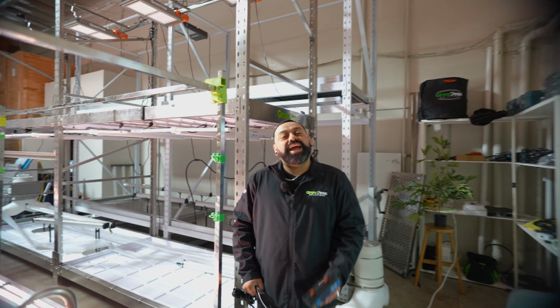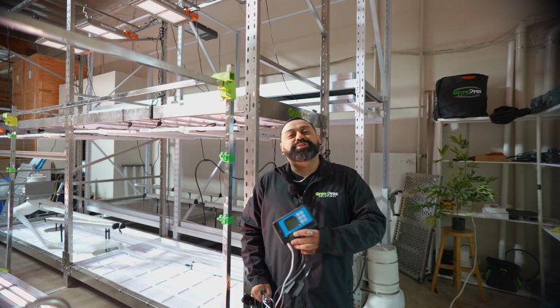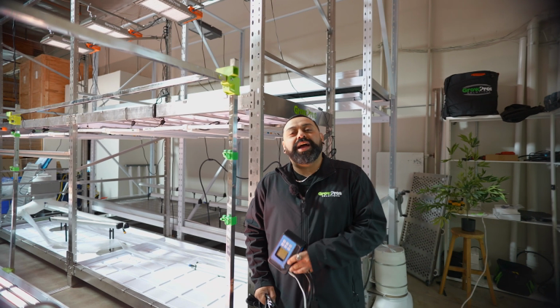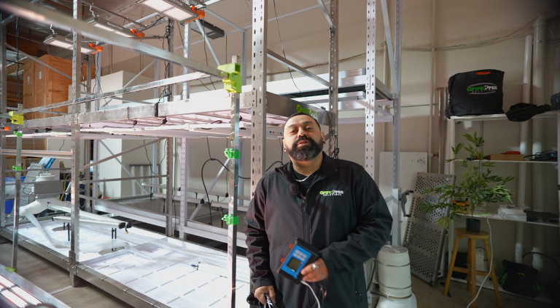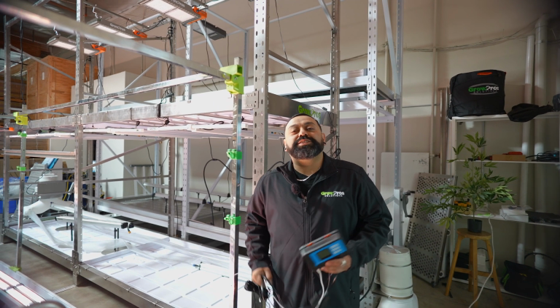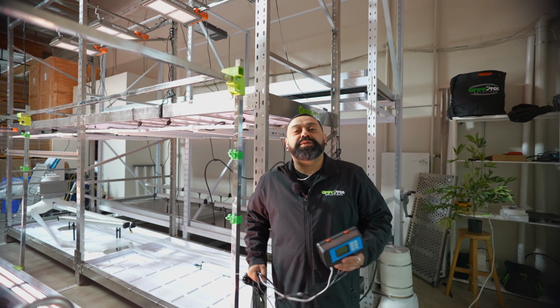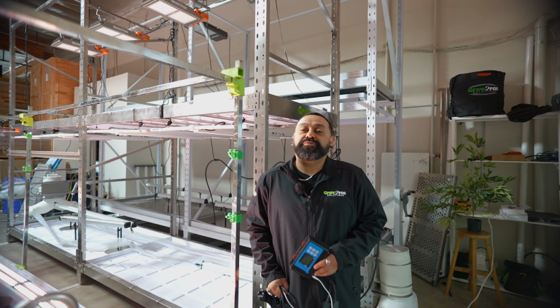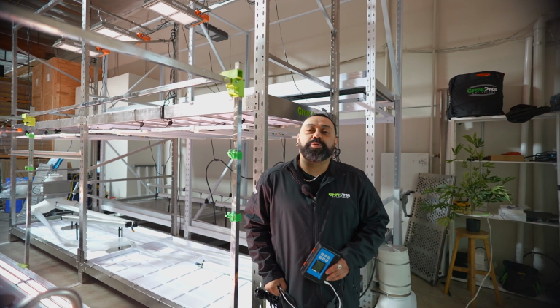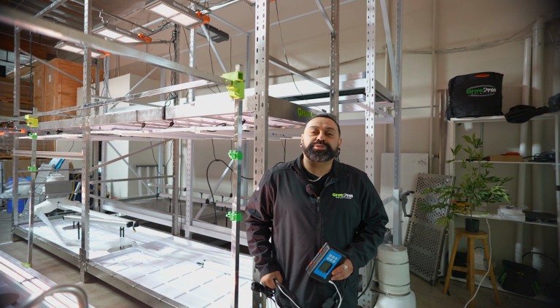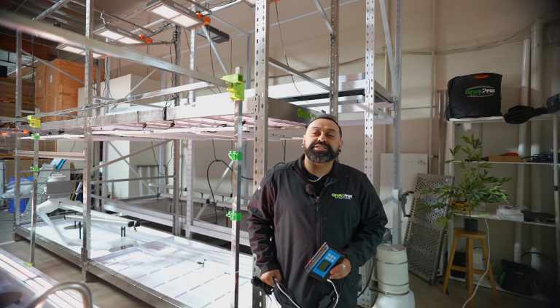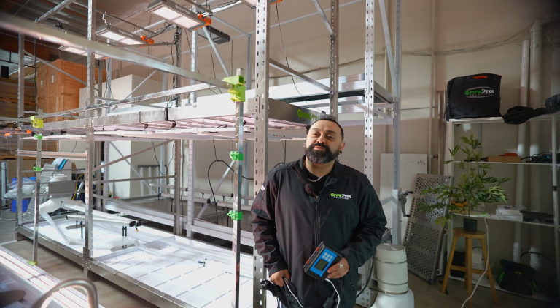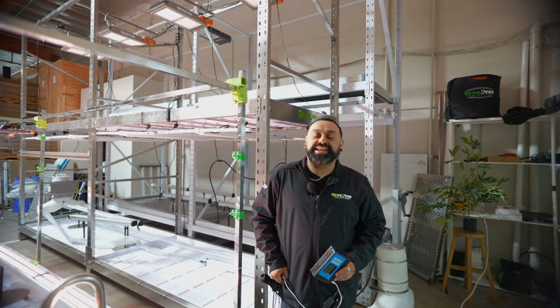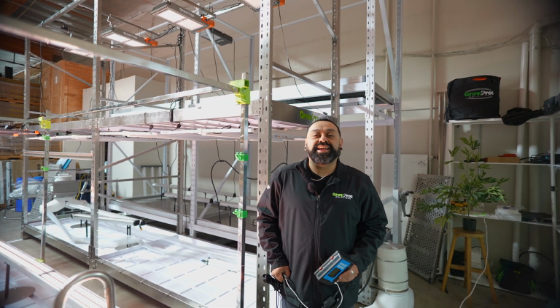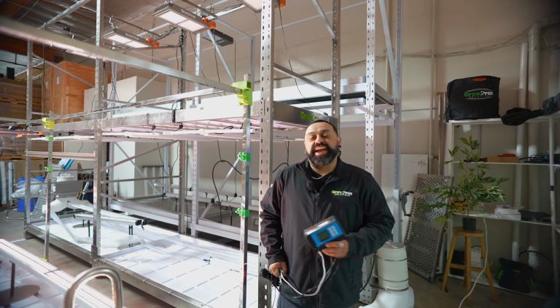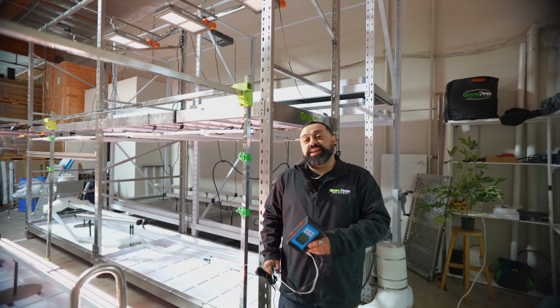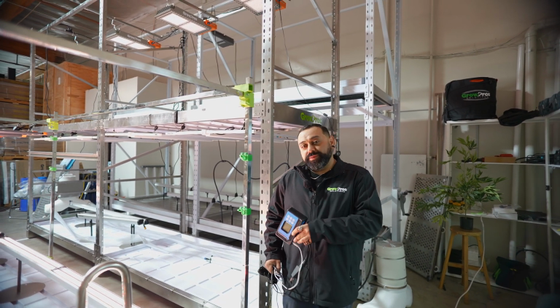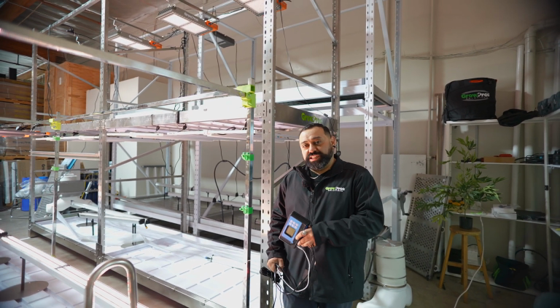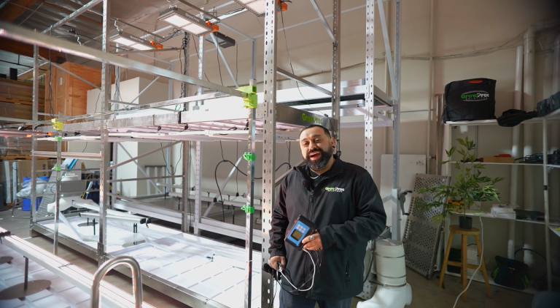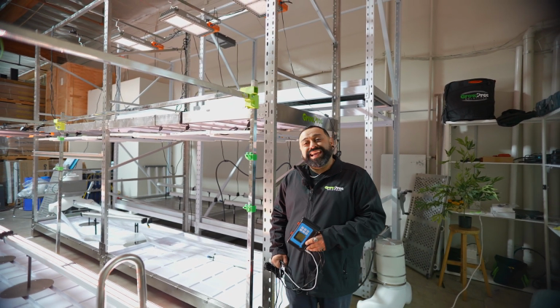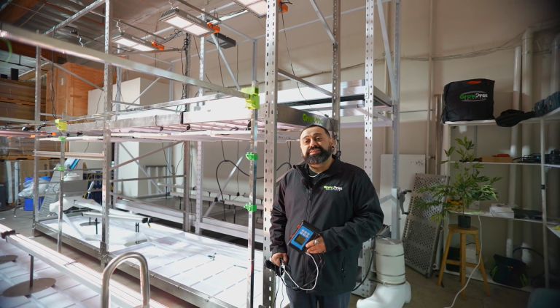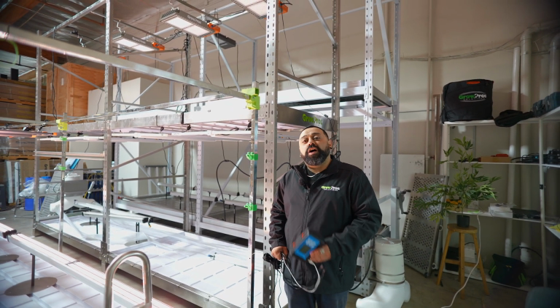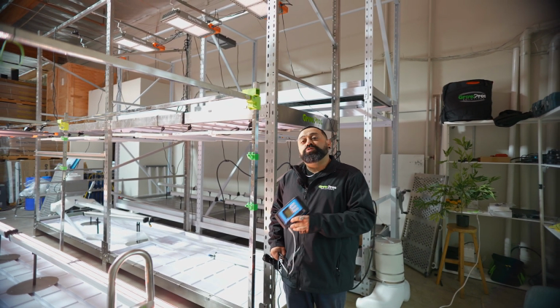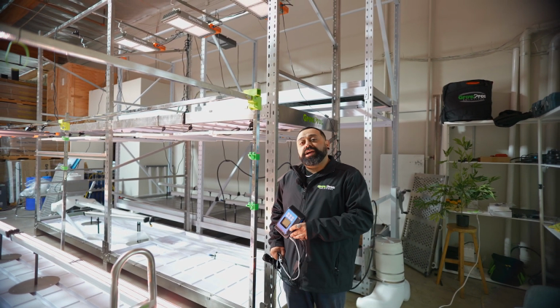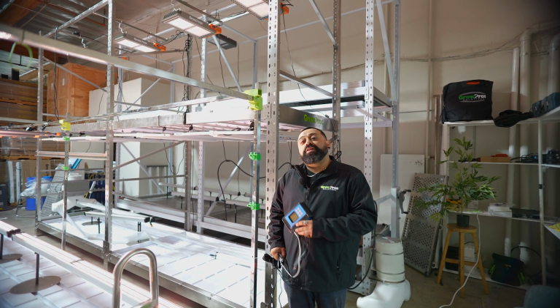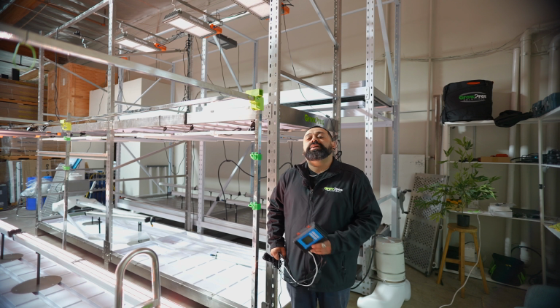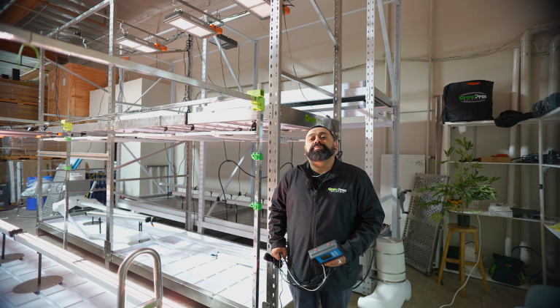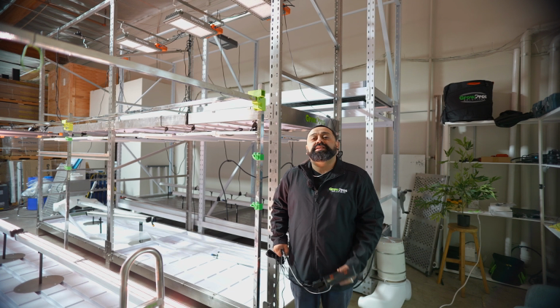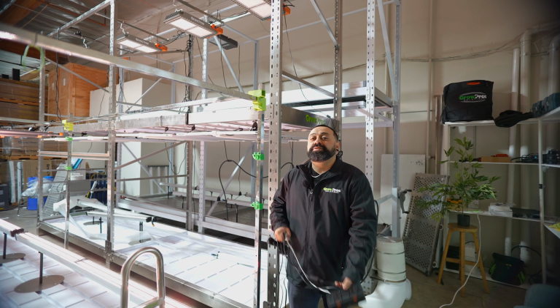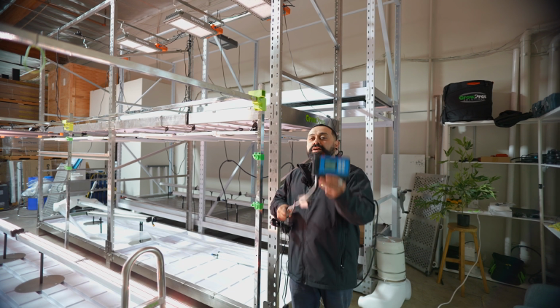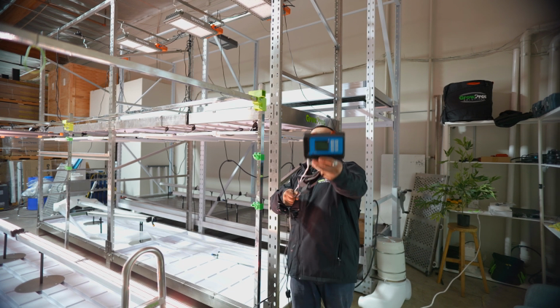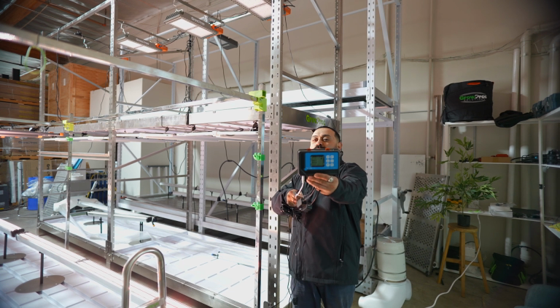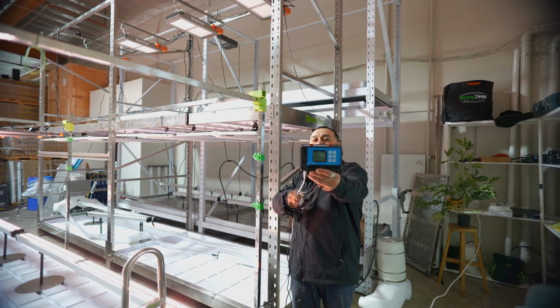Hey, what's going on happy growers? It's Money Mike from Grow Pro Solutions here once again. Today we're going to be teaching you how to install our dual channel under canopy light series to the Trollmaster.